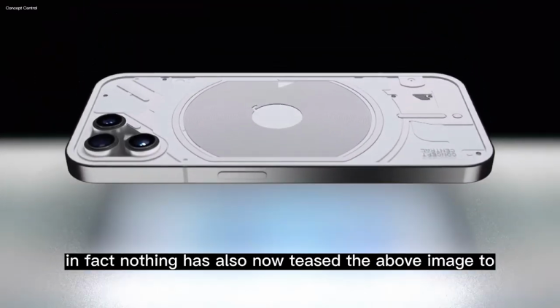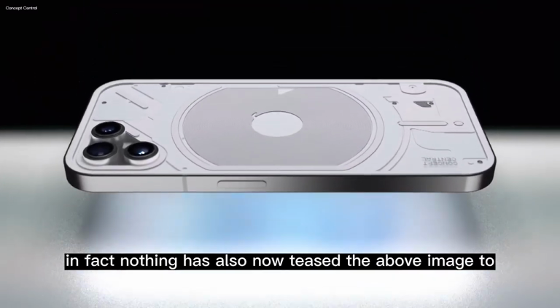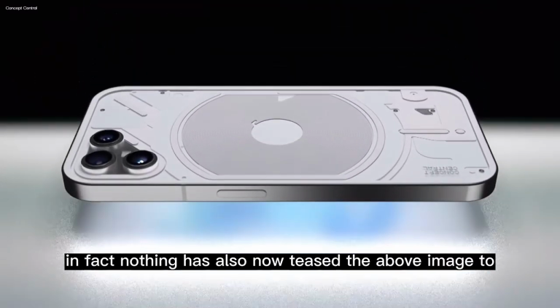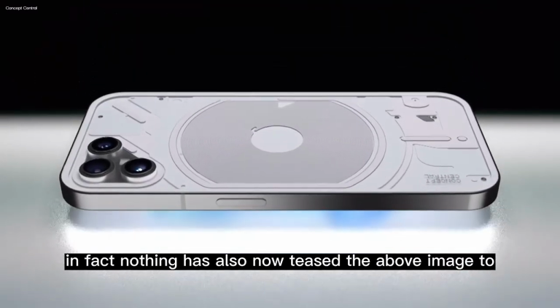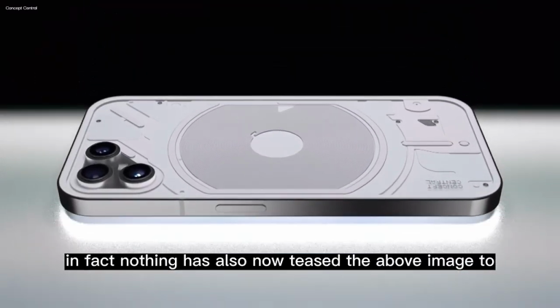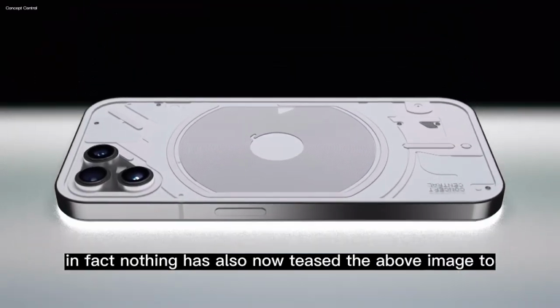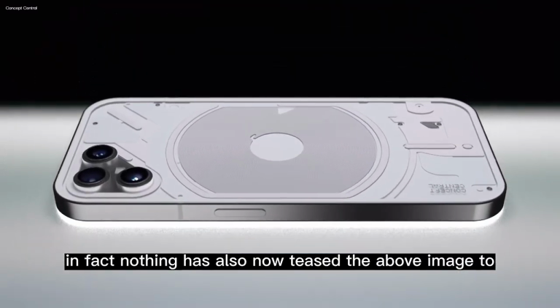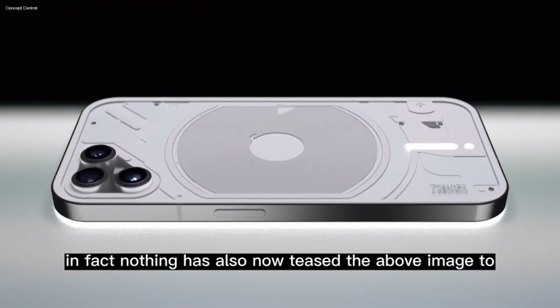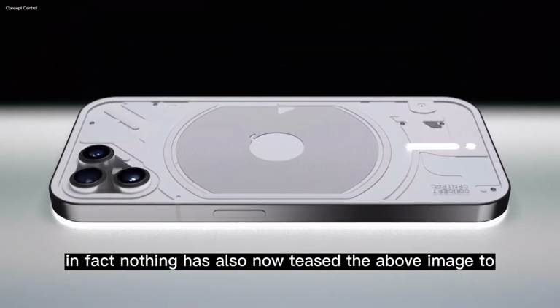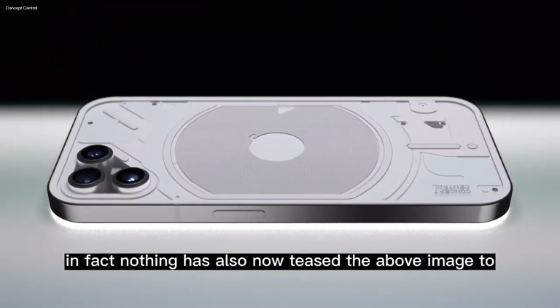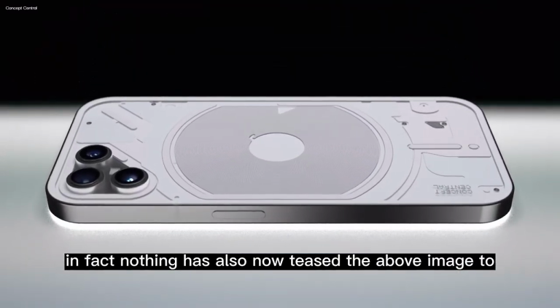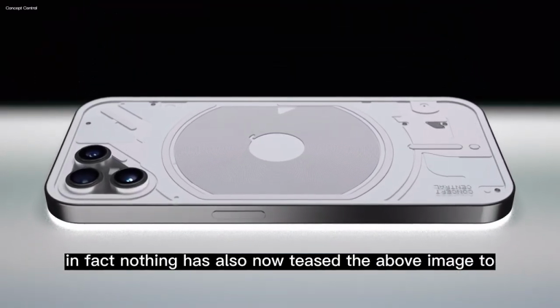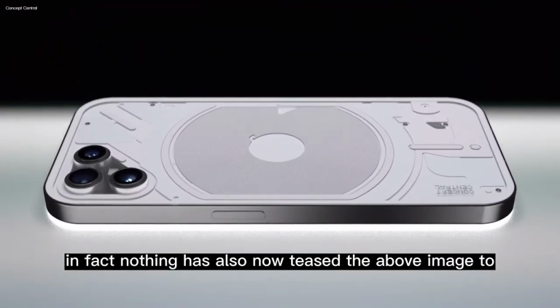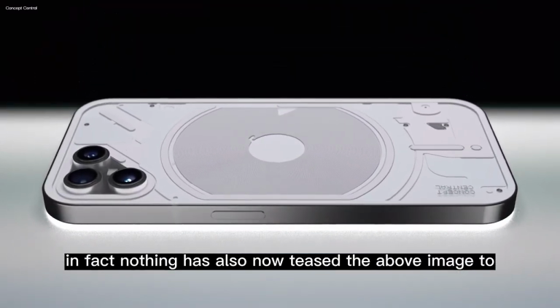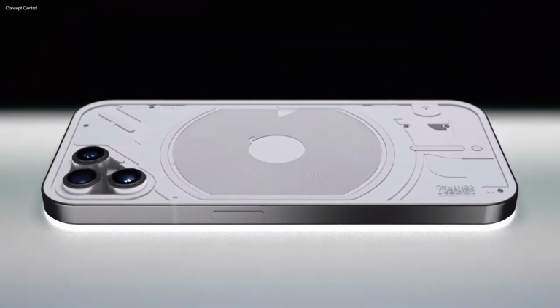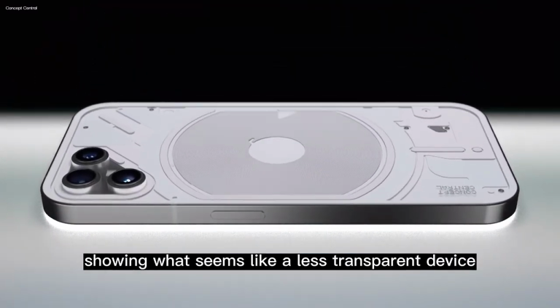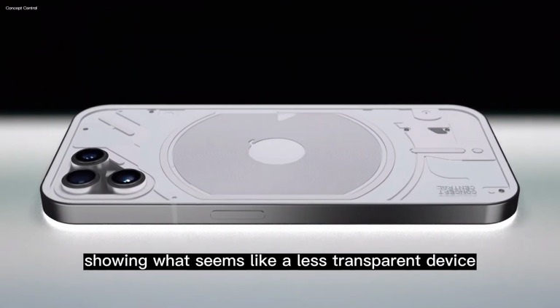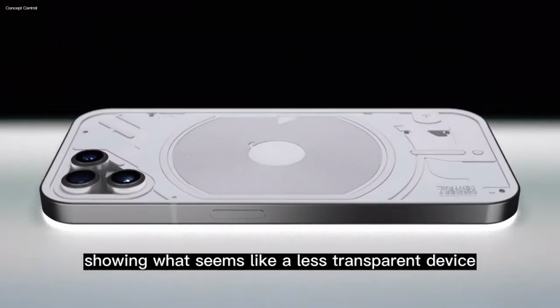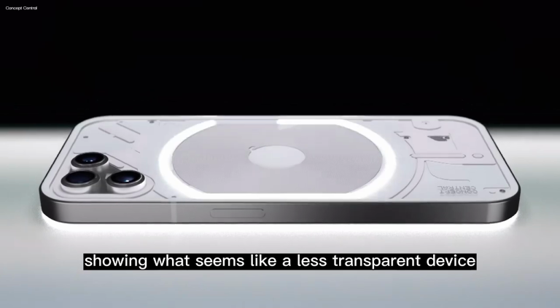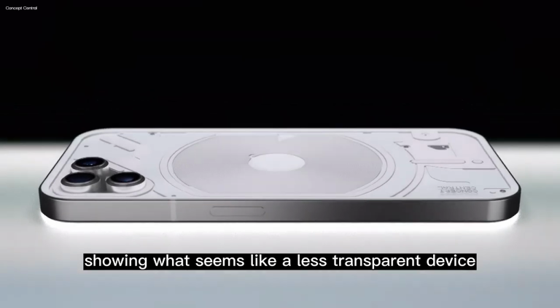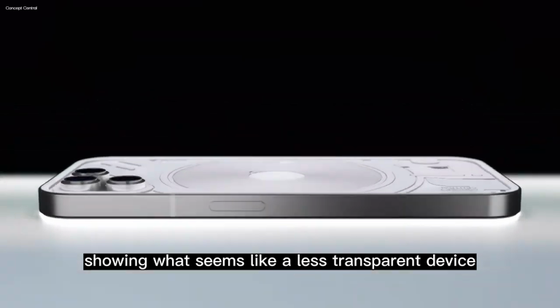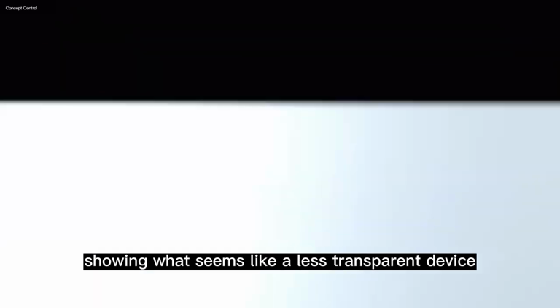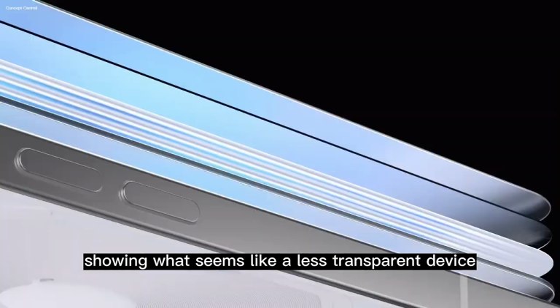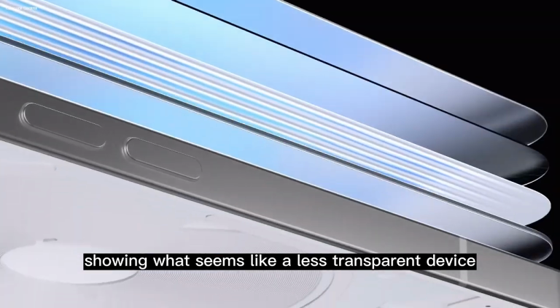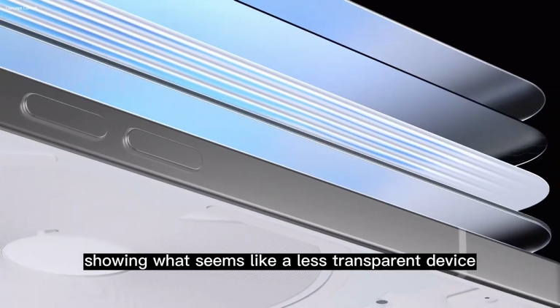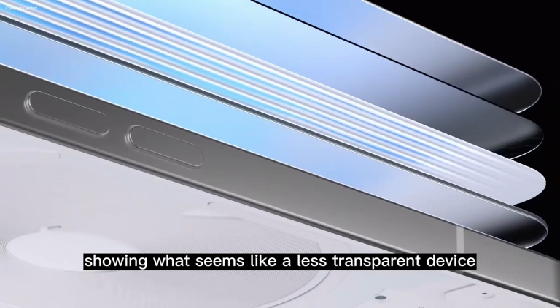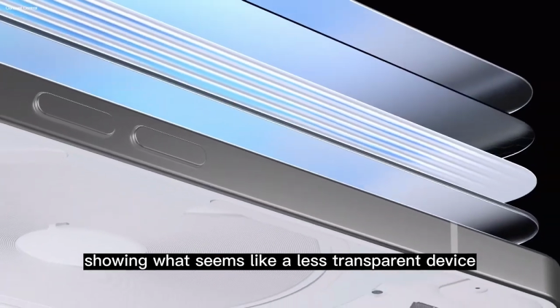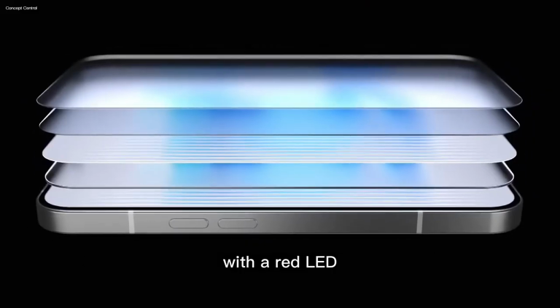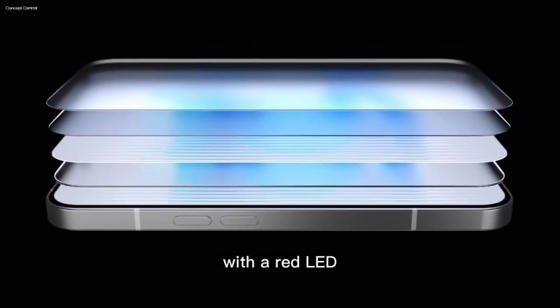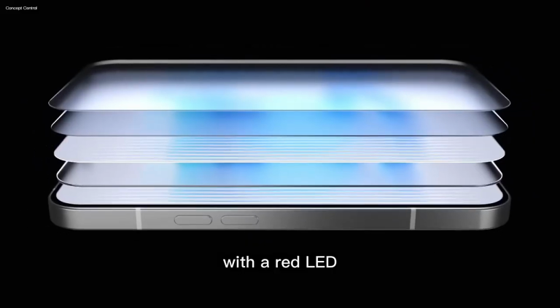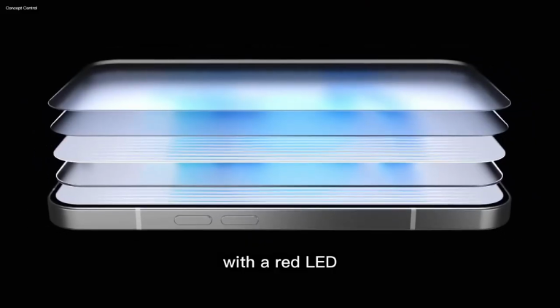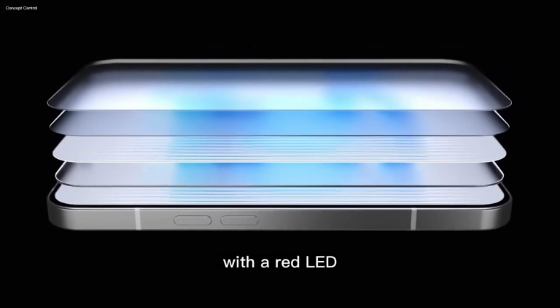Nothing has also now teased an image showing what seems like a less transparent device with a red LED.